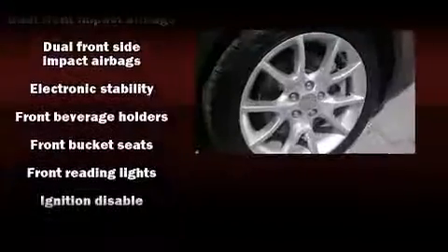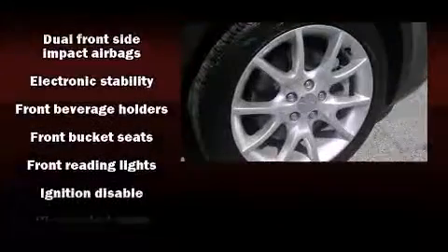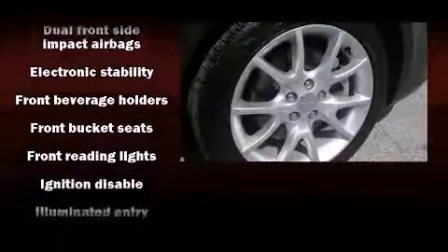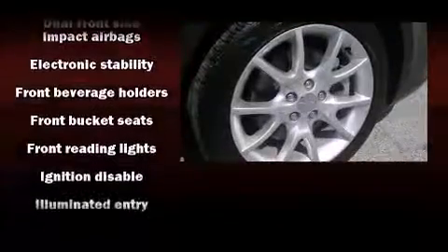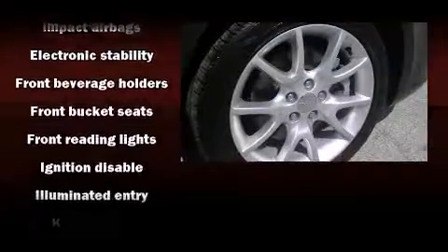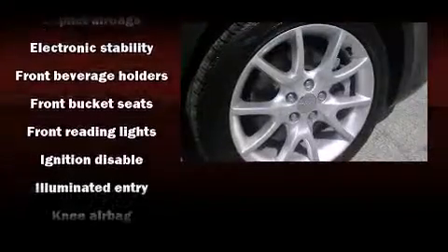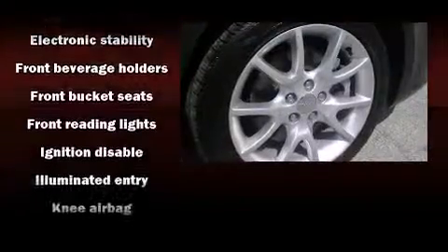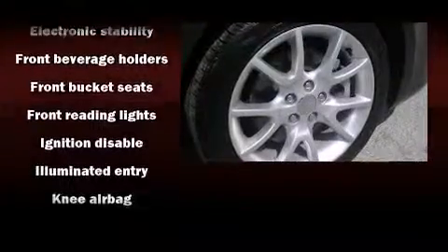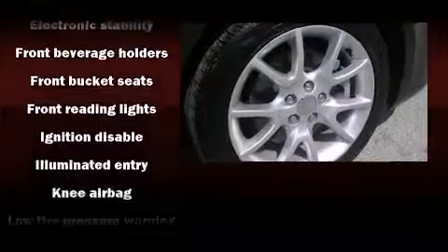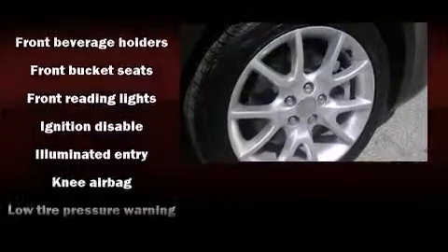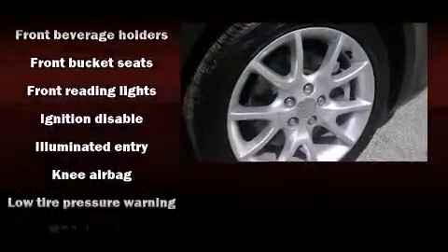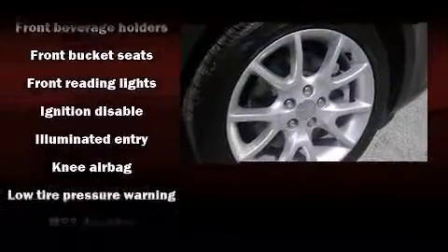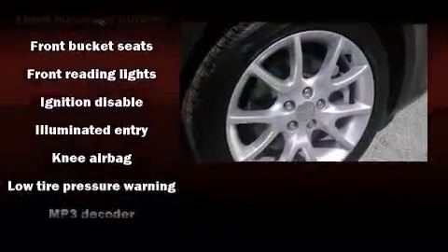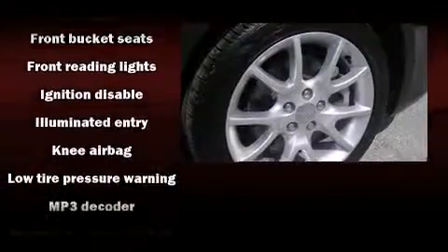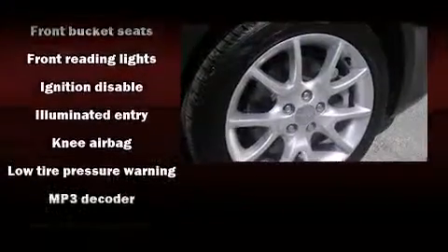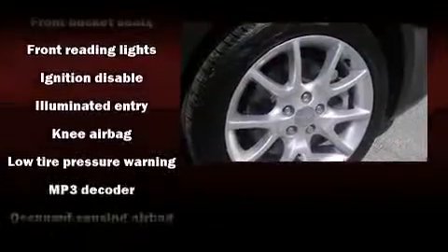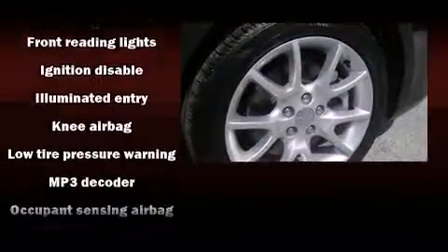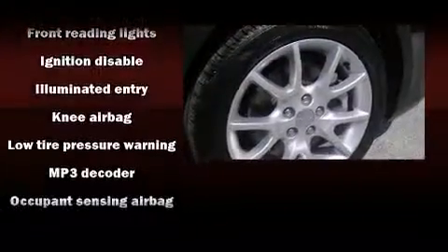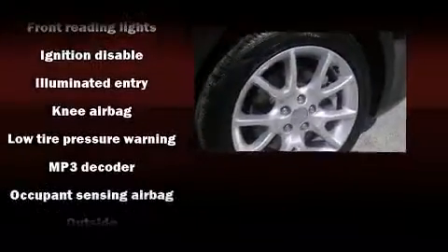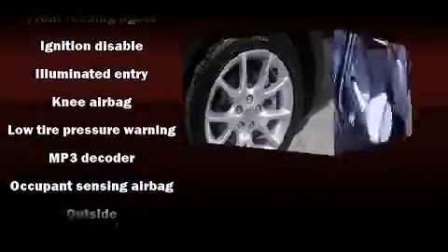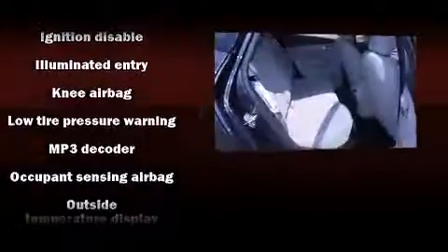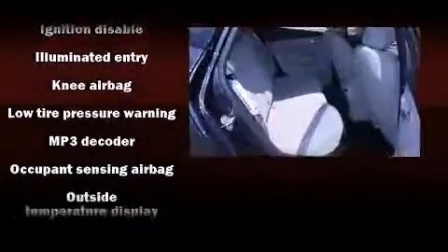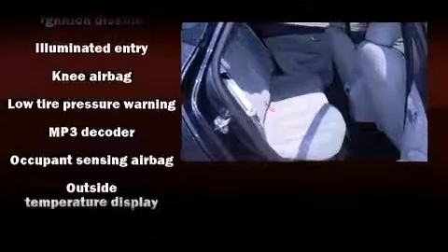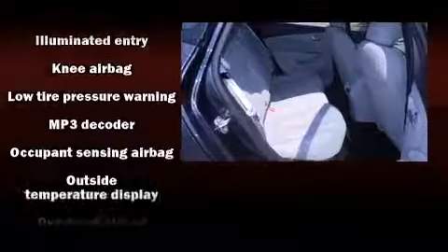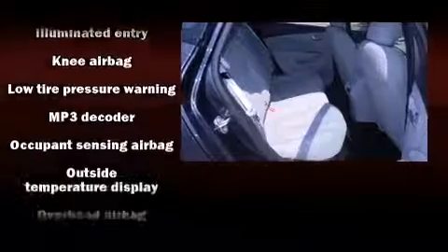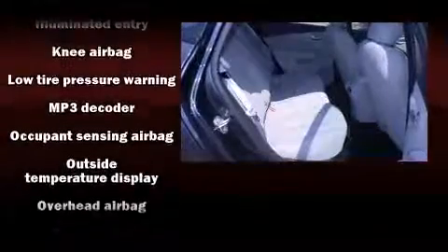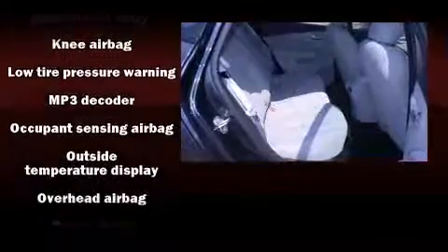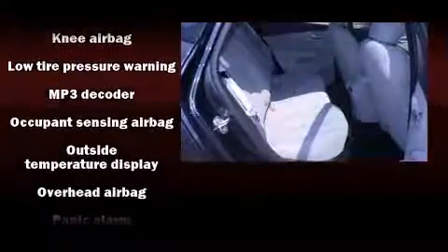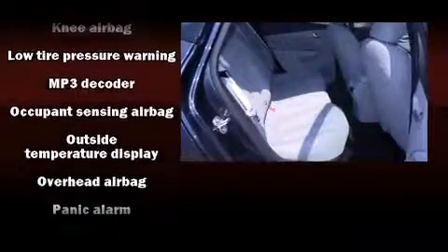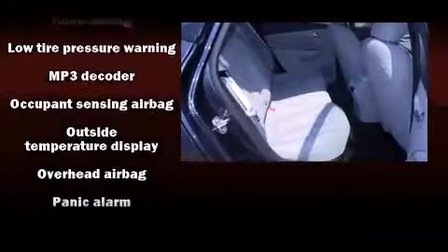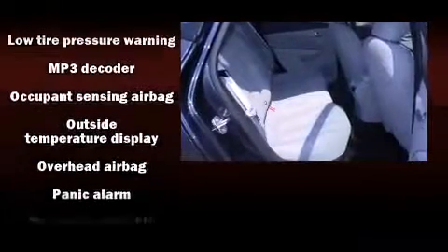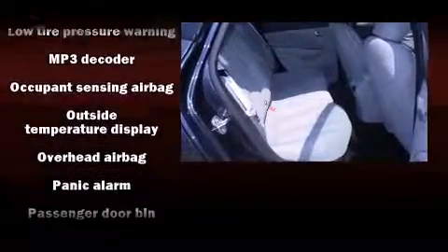Top features include a split folding rear seat, delay off headlights, a trip computer, and remote keyless entry.